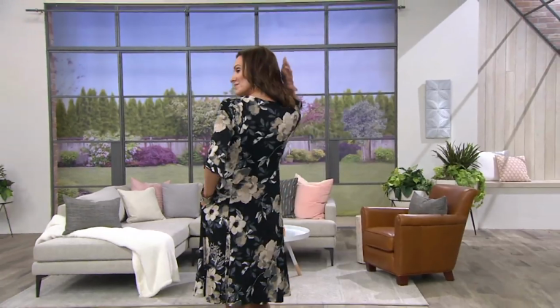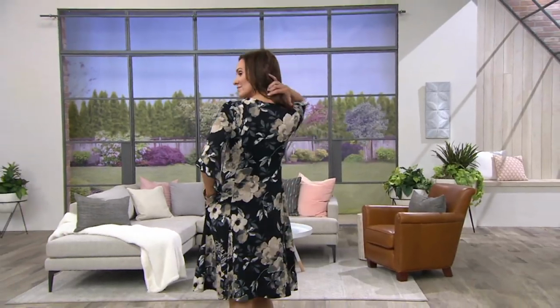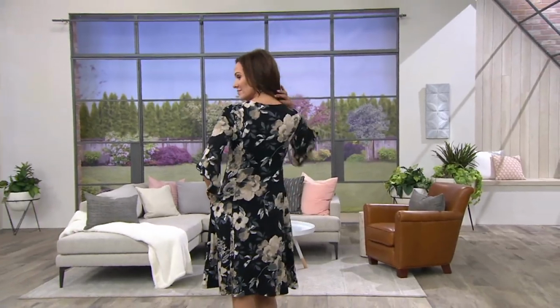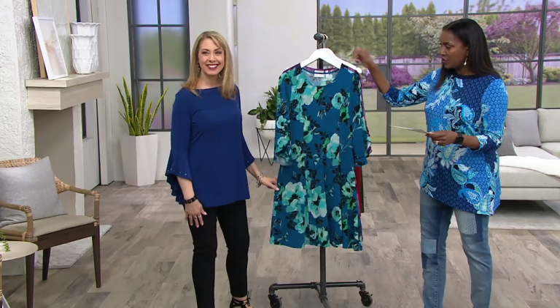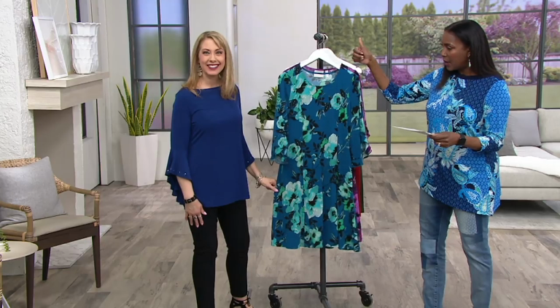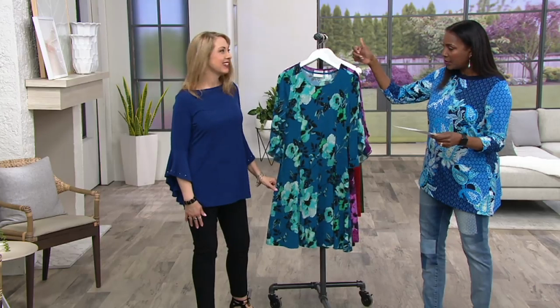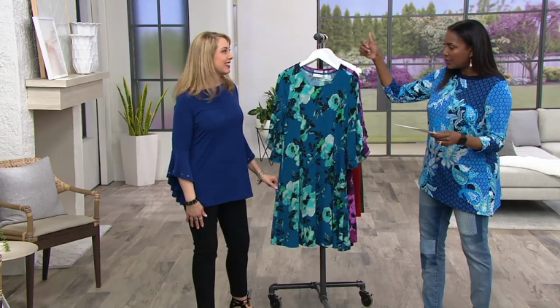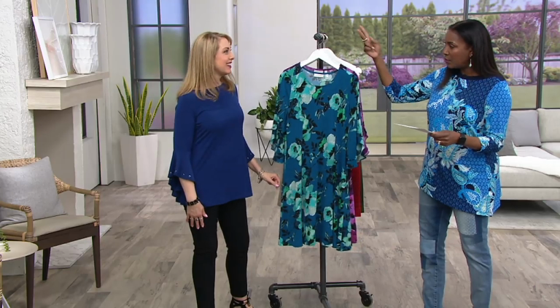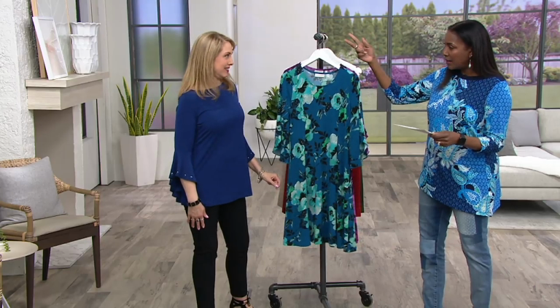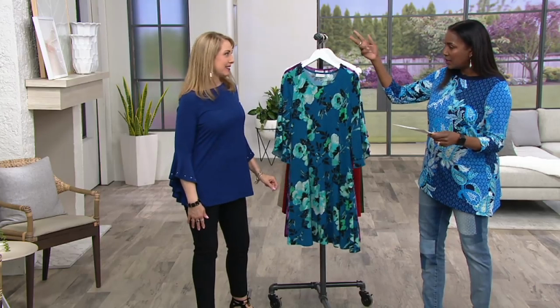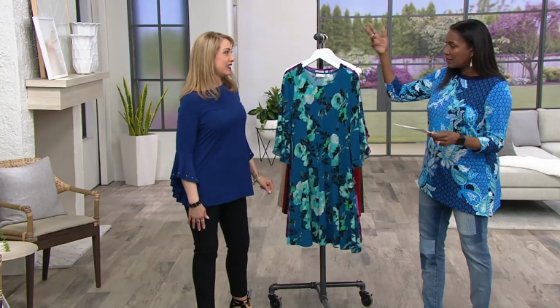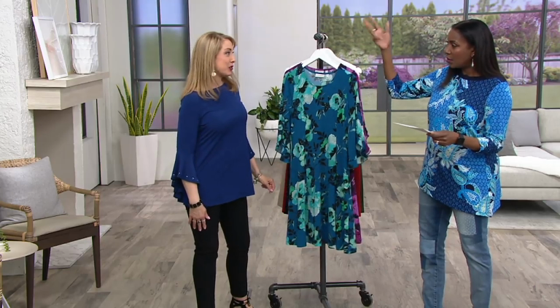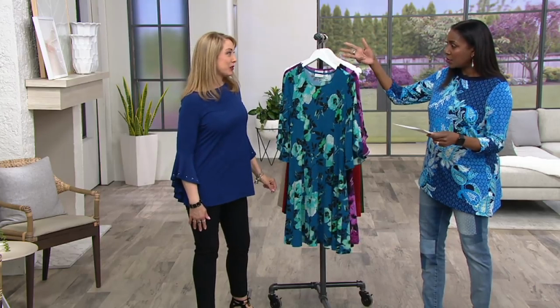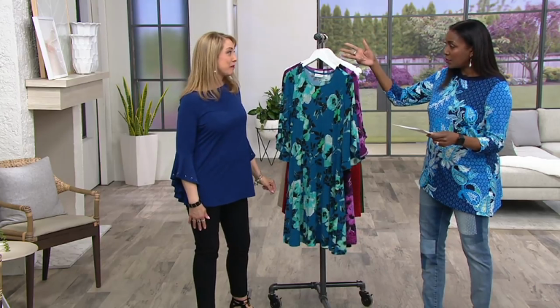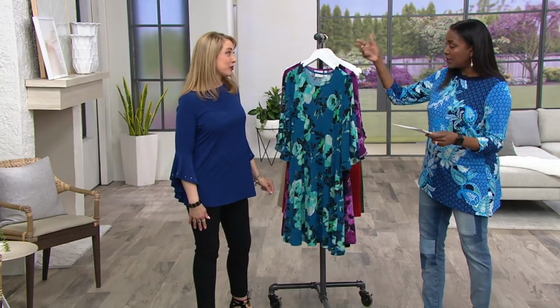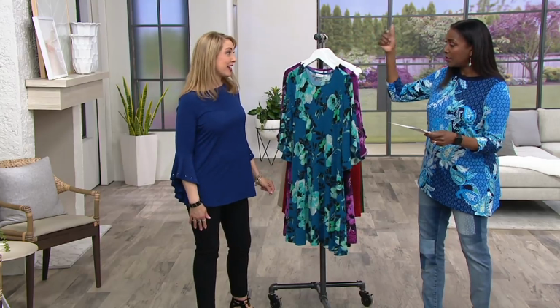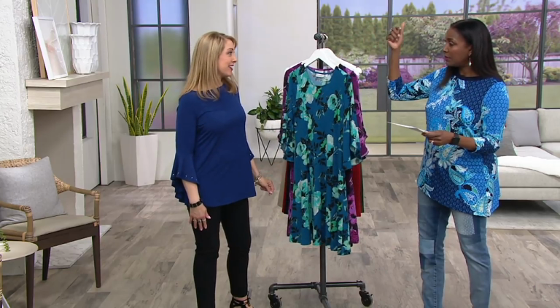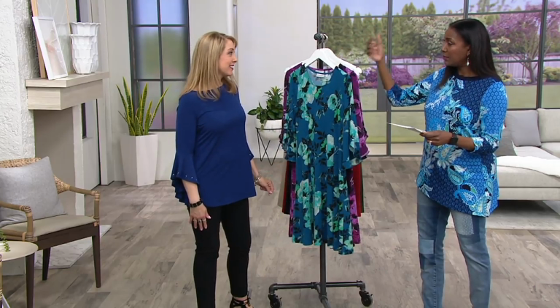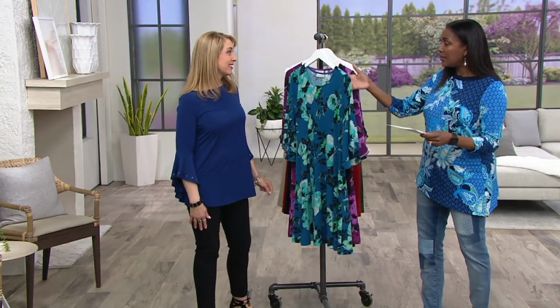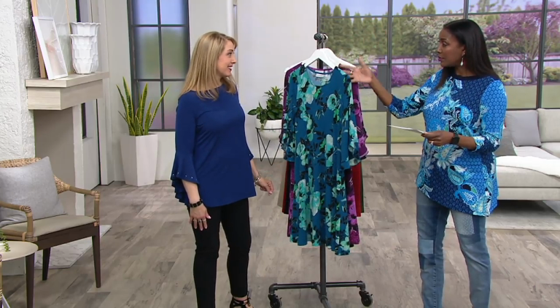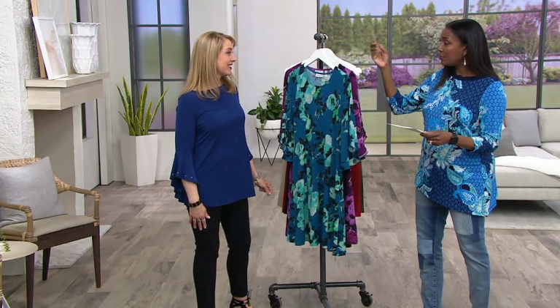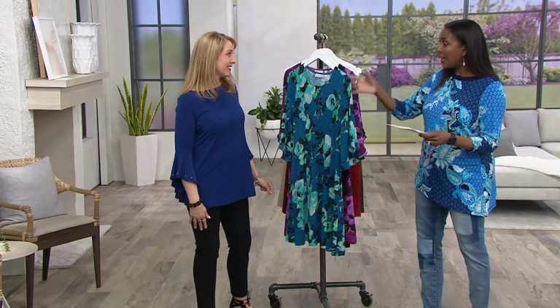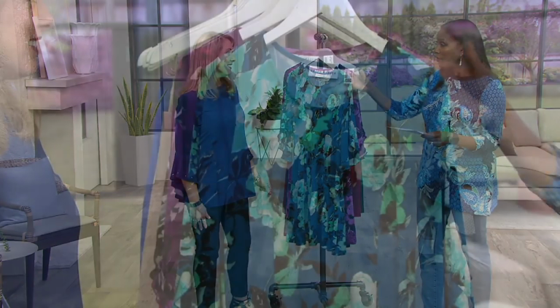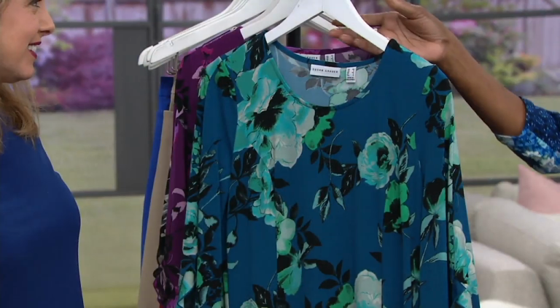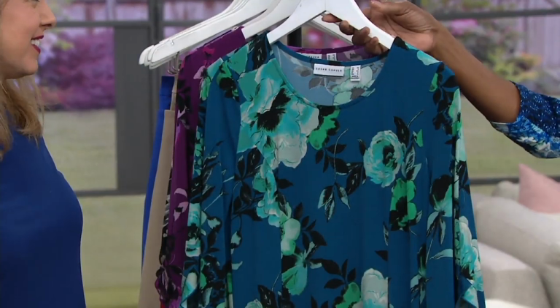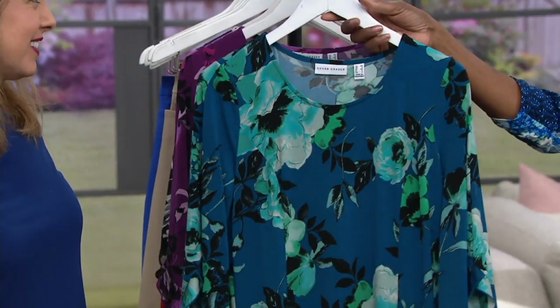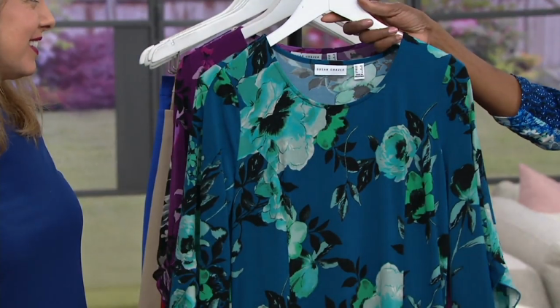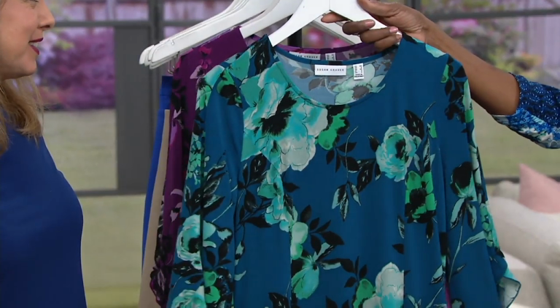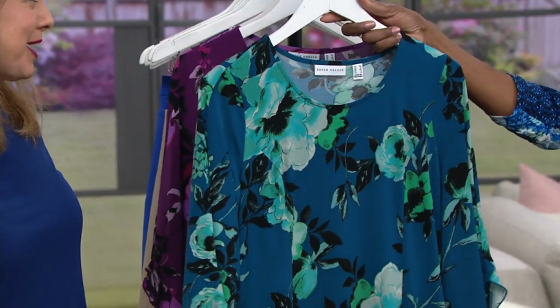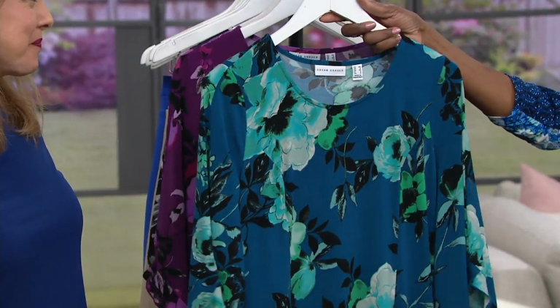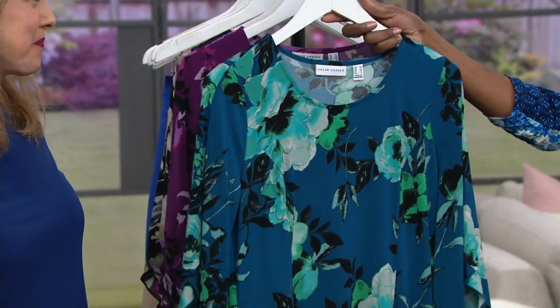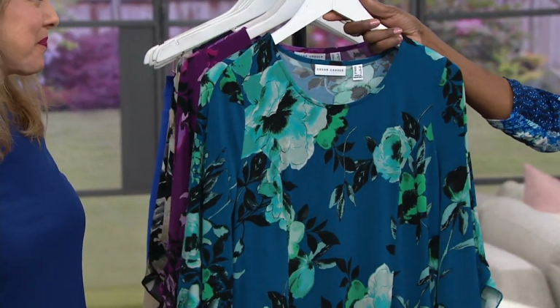Think about the showers, the weddings, the rehearsal dinner, Easter, Passover — it's all coming. What are you going to wear?